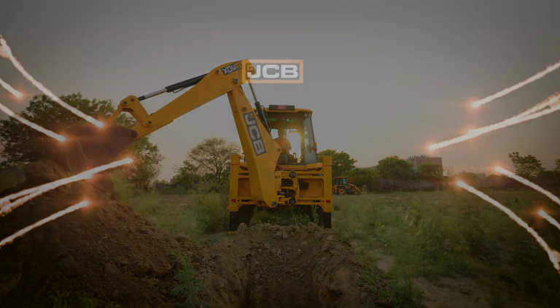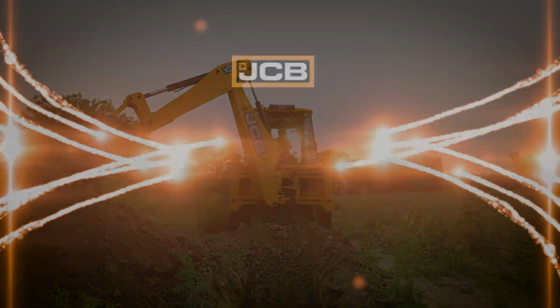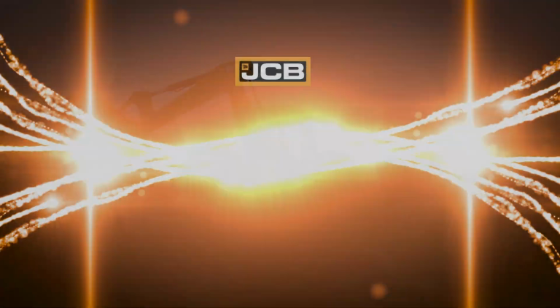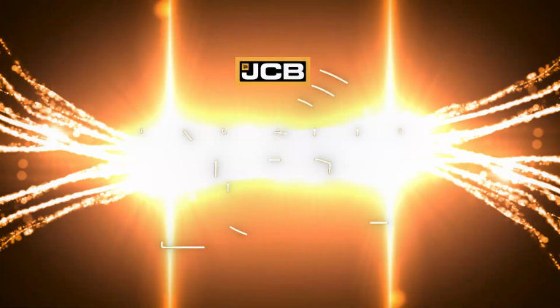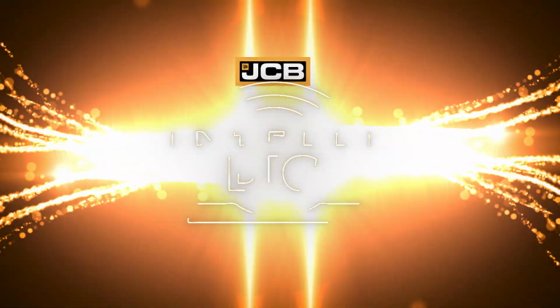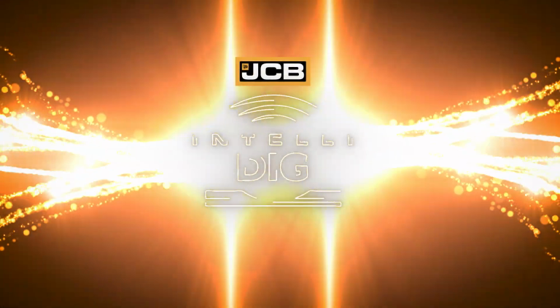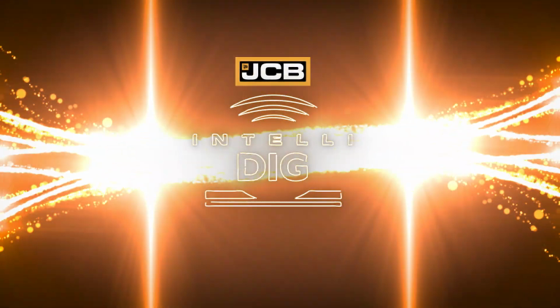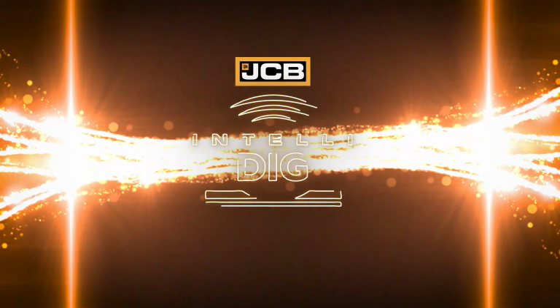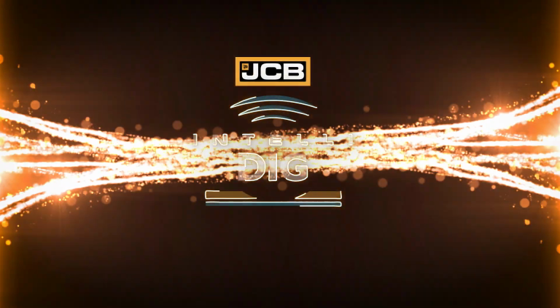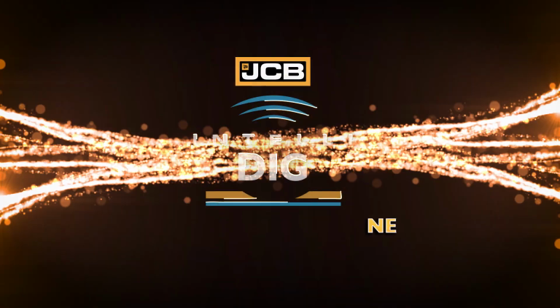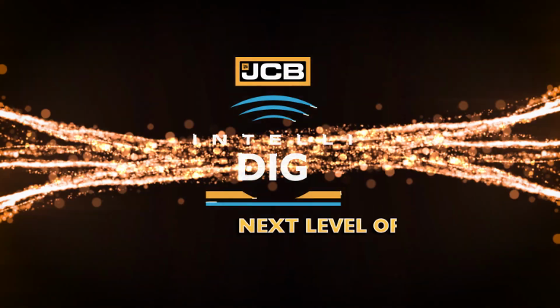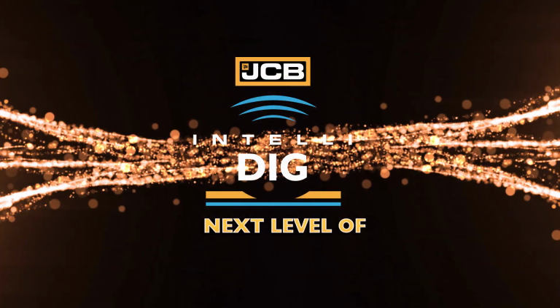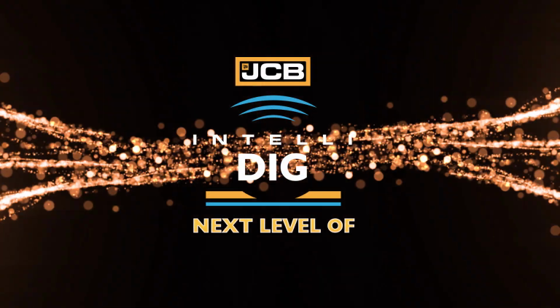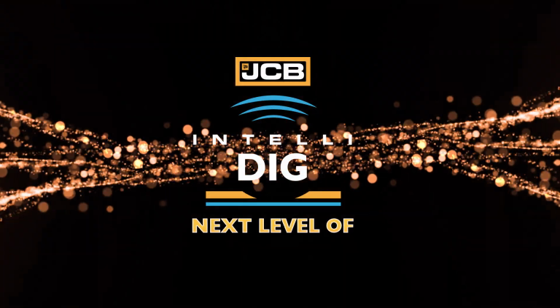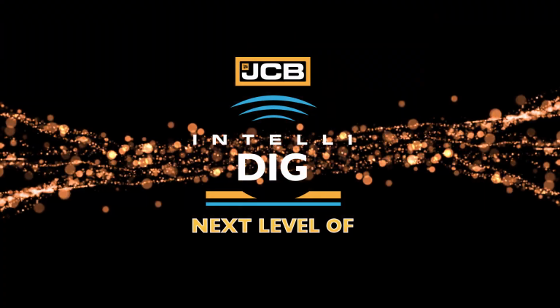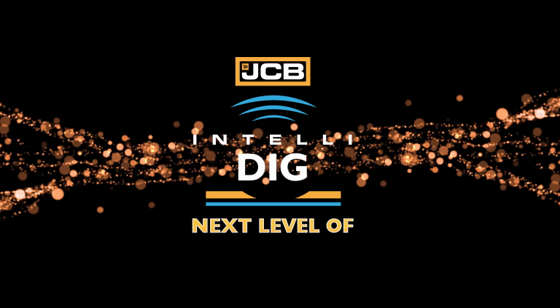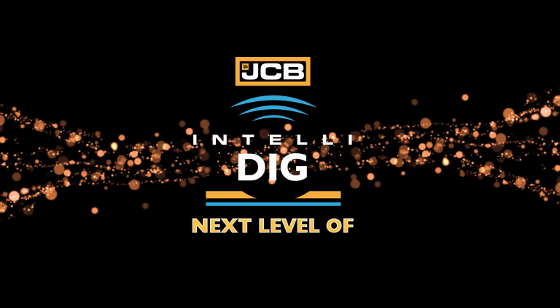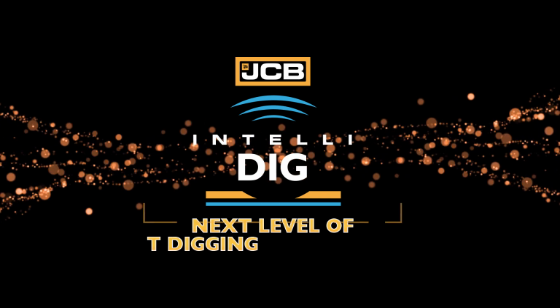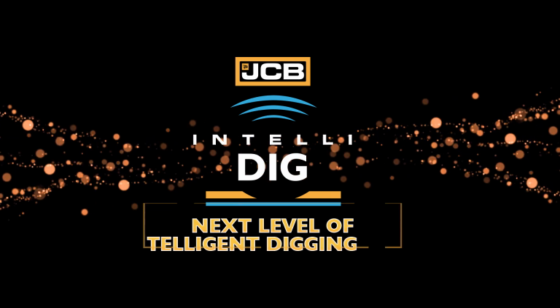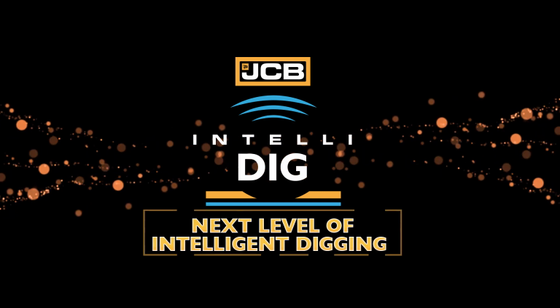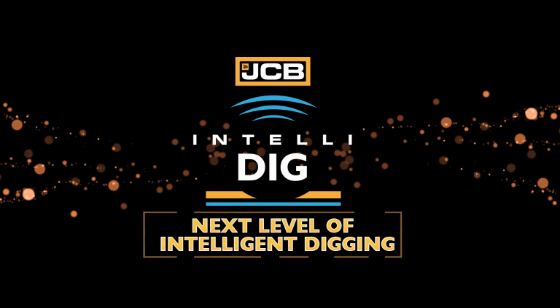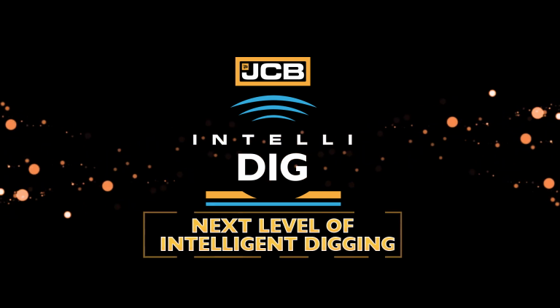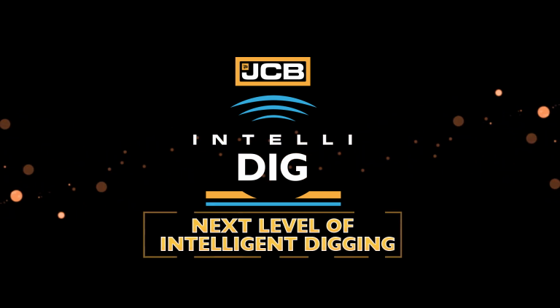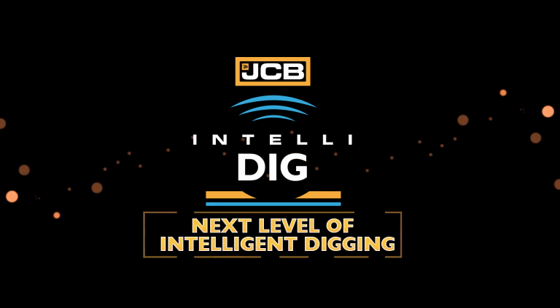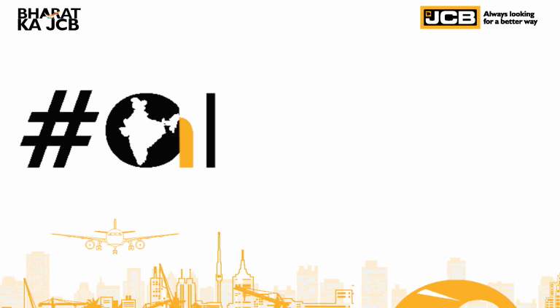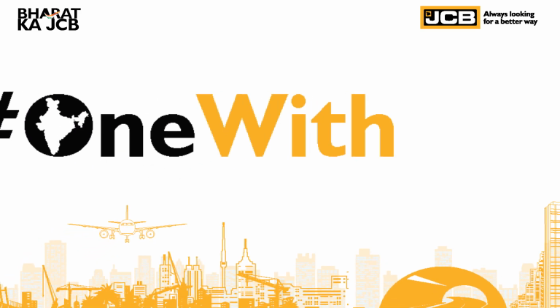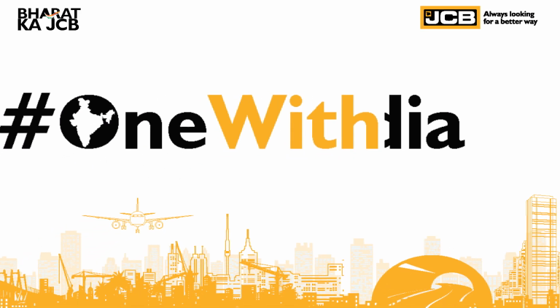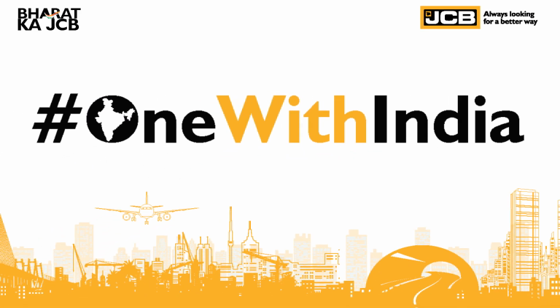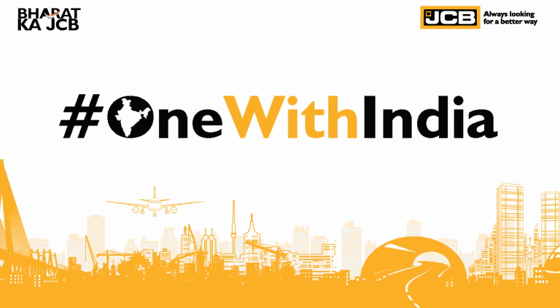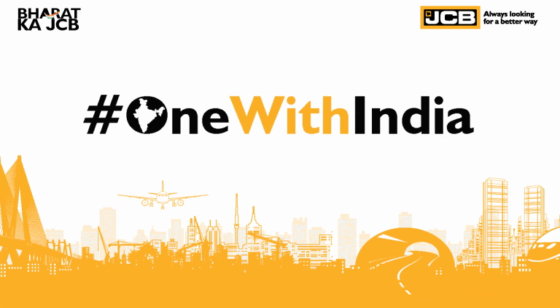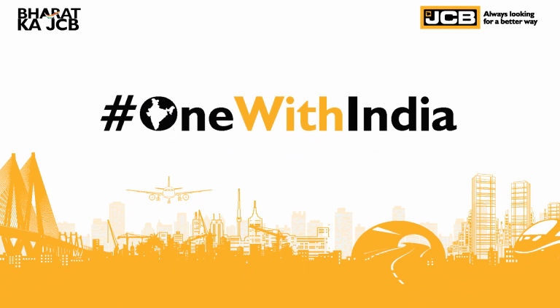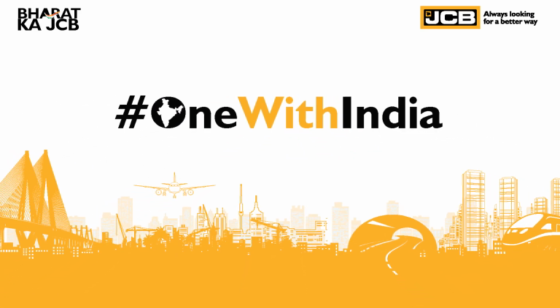JCB IntelliDig — next level of intelligent digging. The JCB IntelliDig.